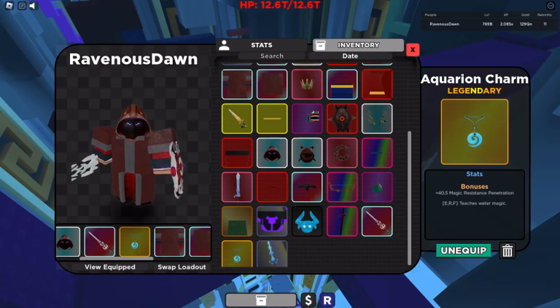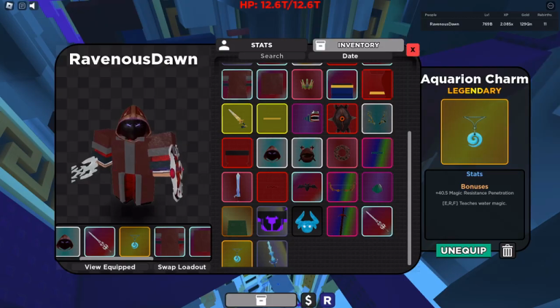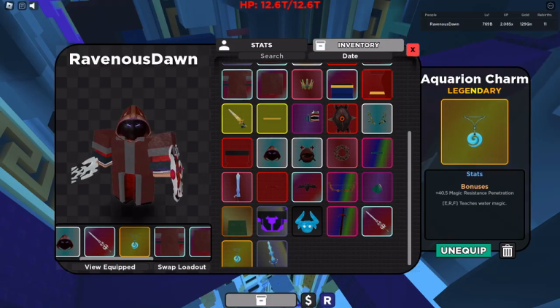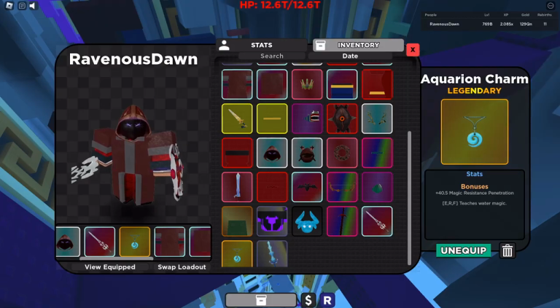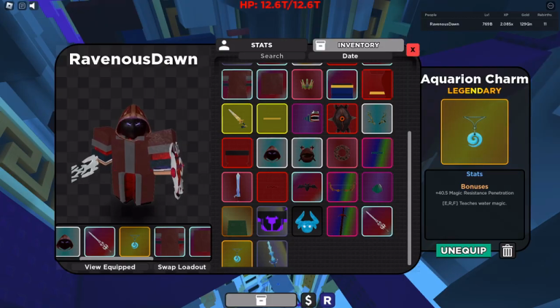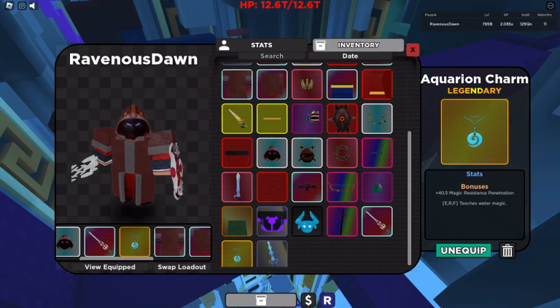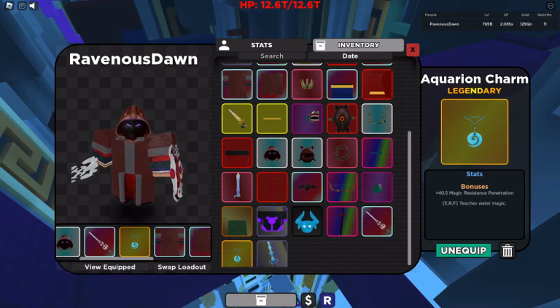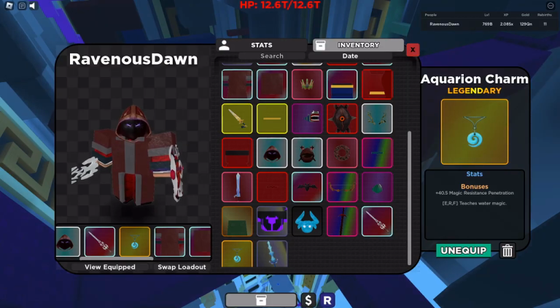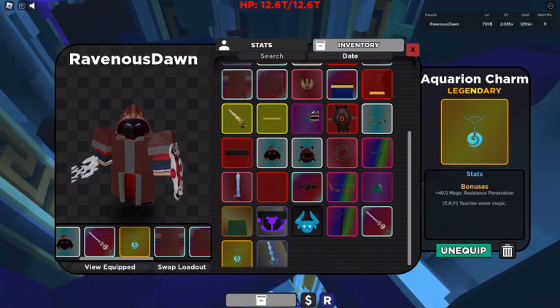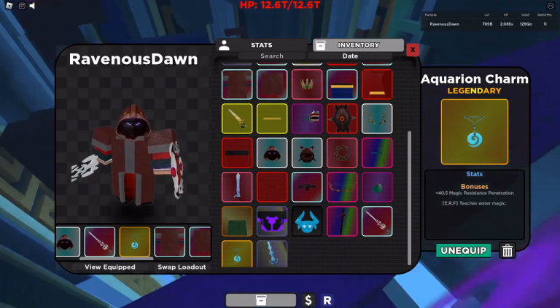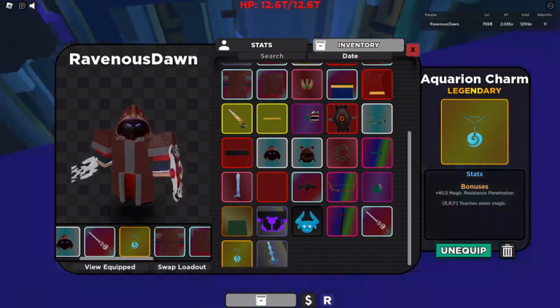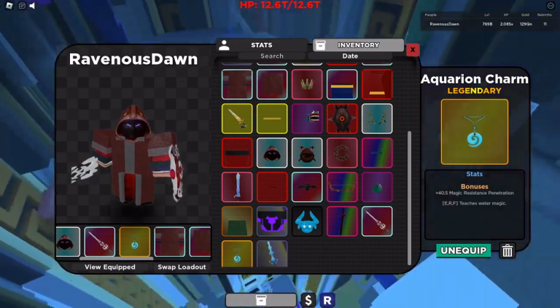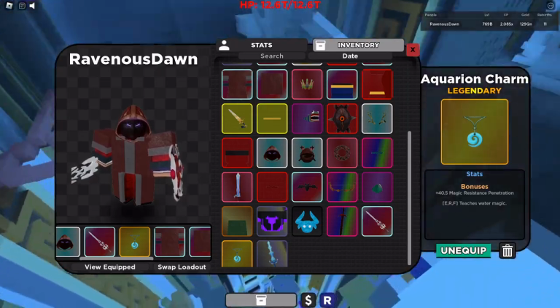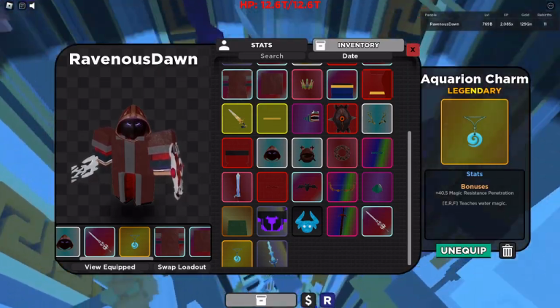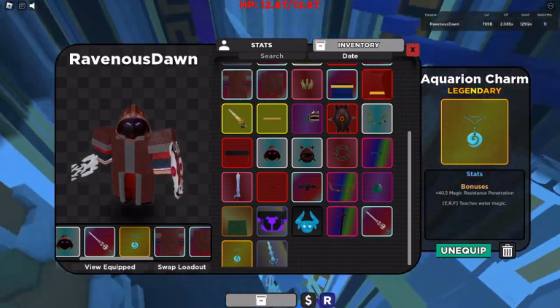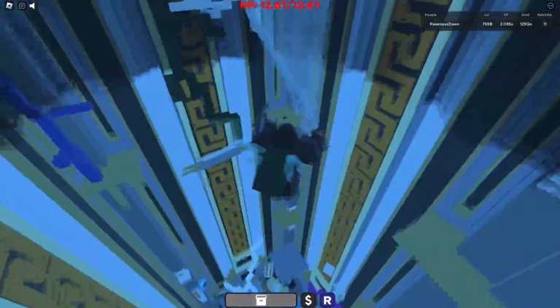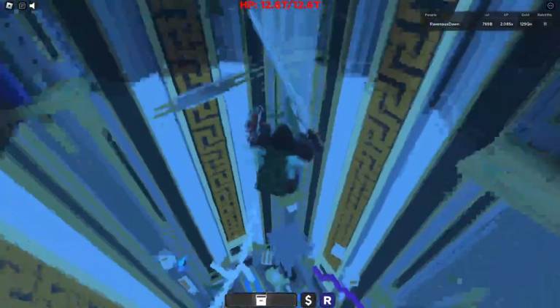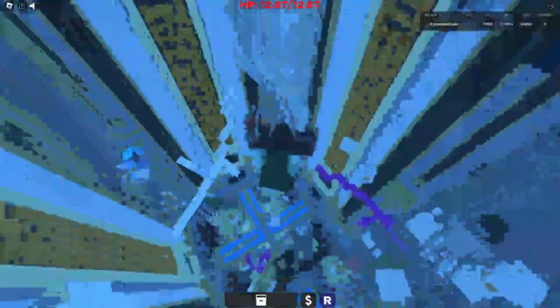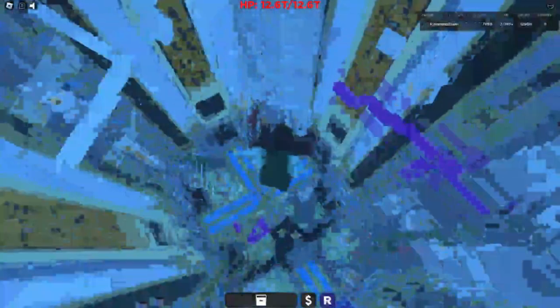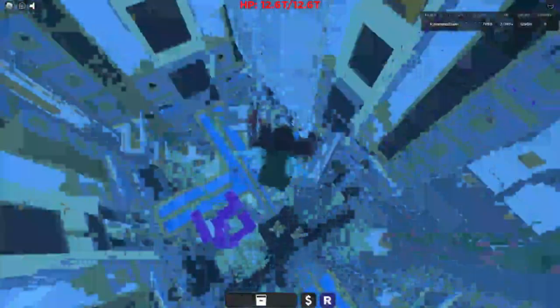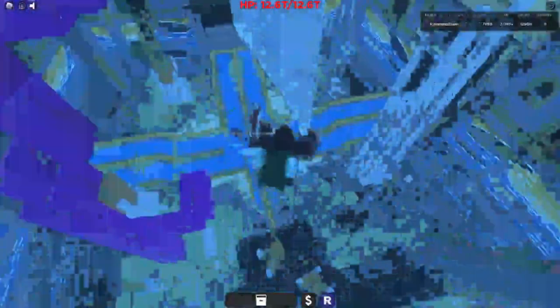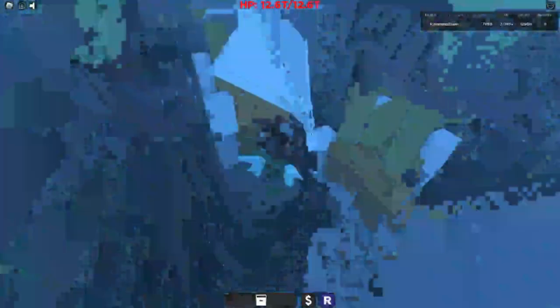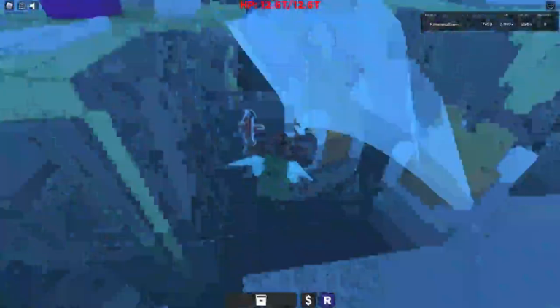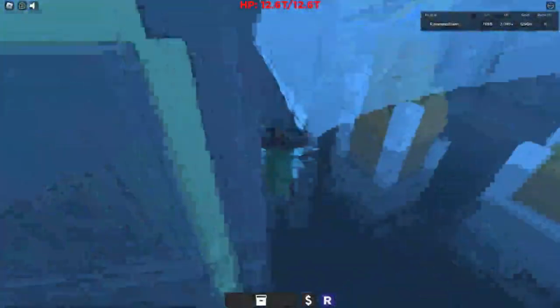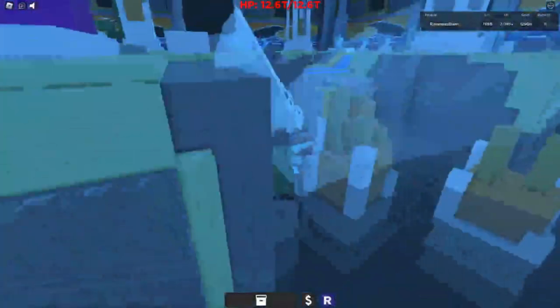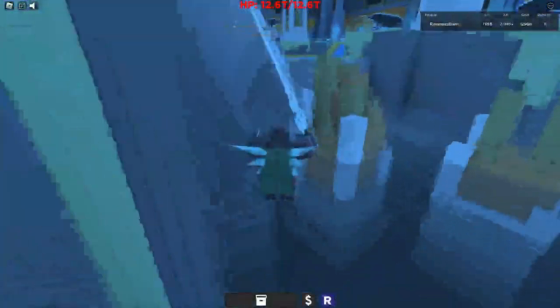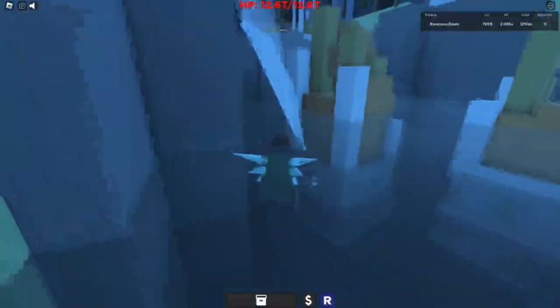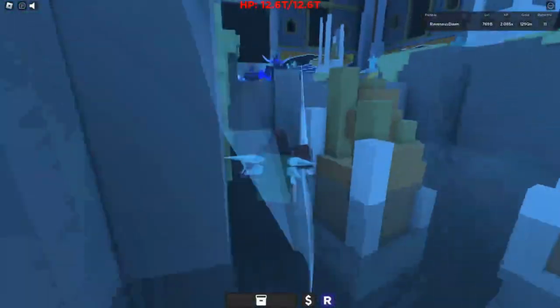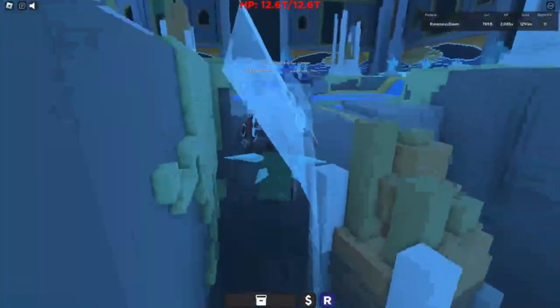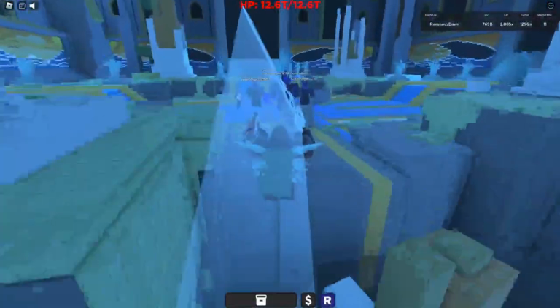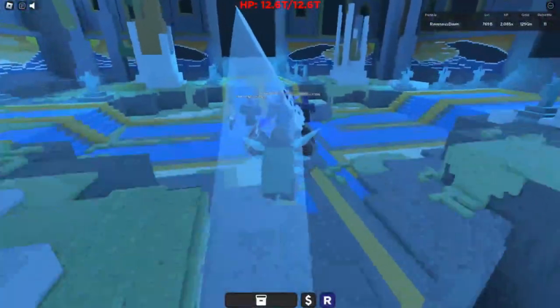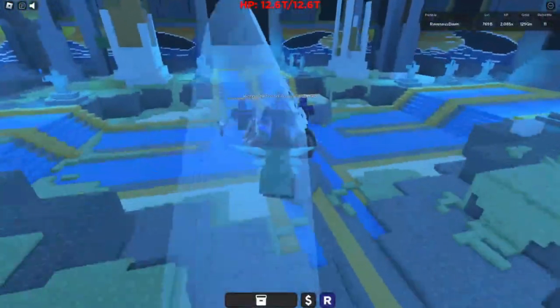Moving on to the Depths next — we will get the Aquarion Charm by falling all the way down and getting Kronos.